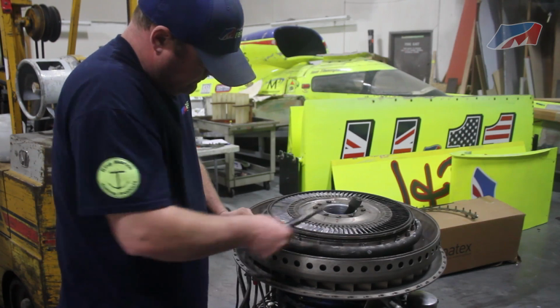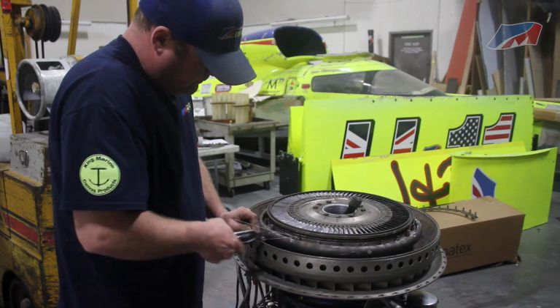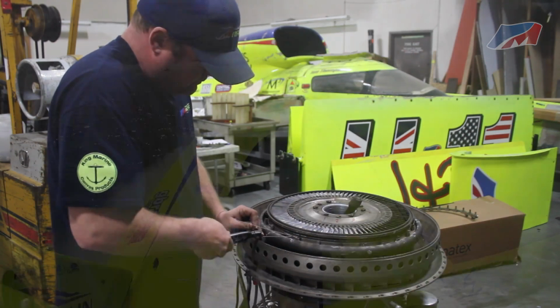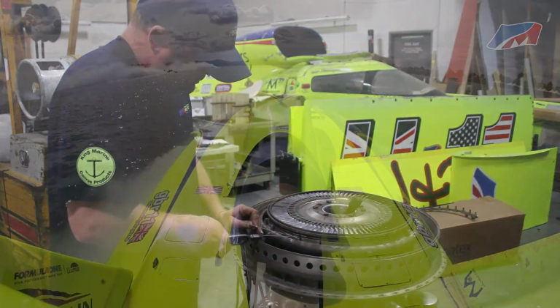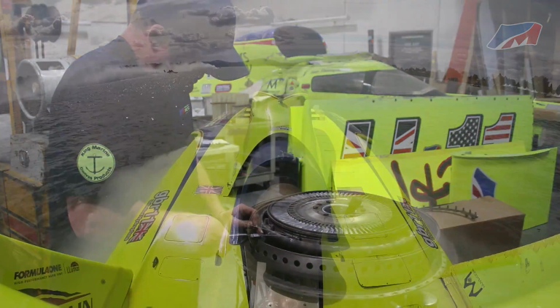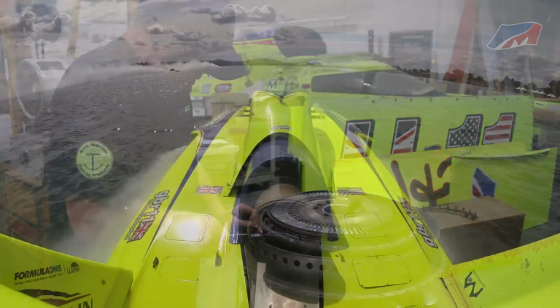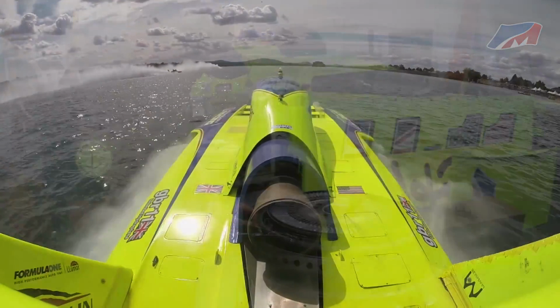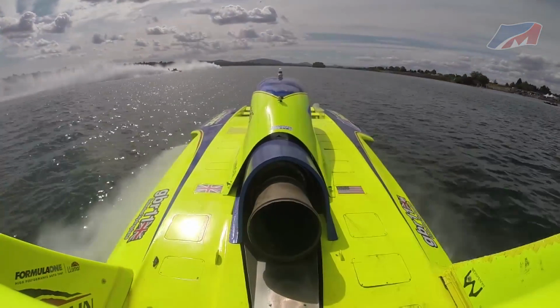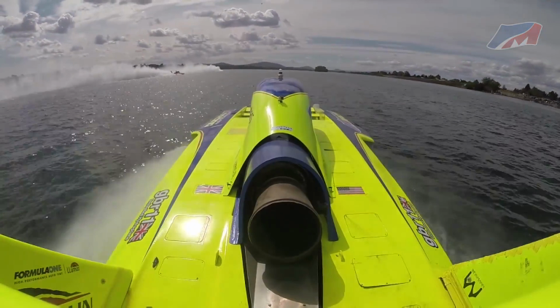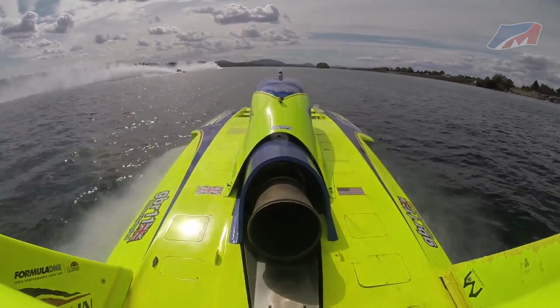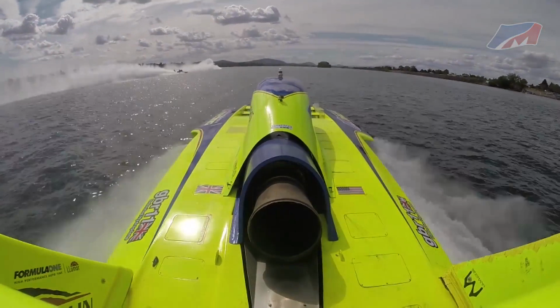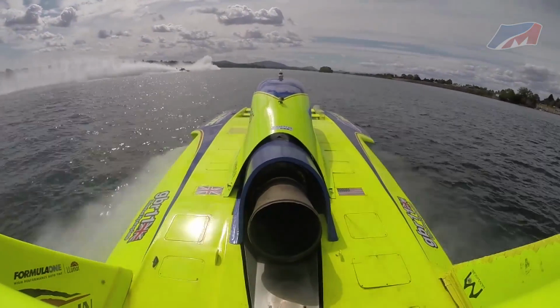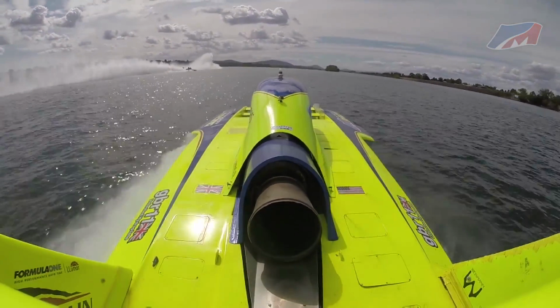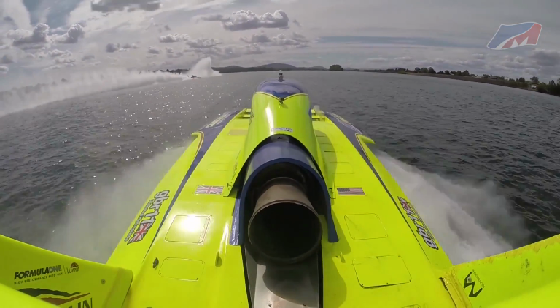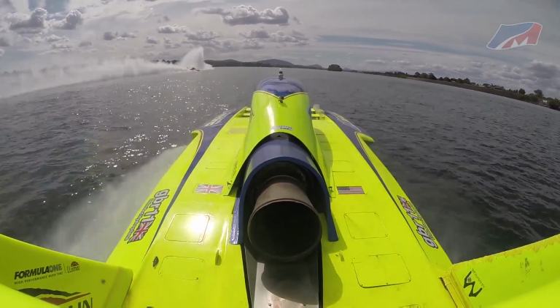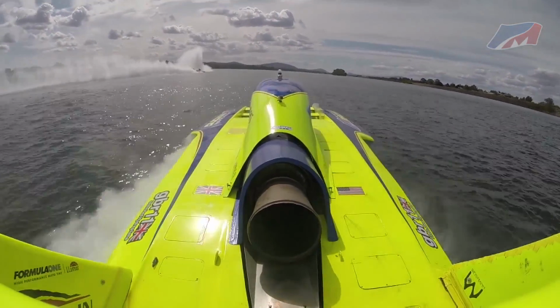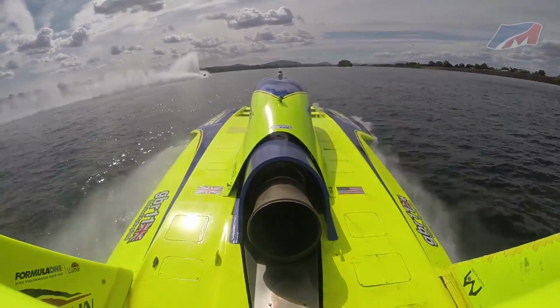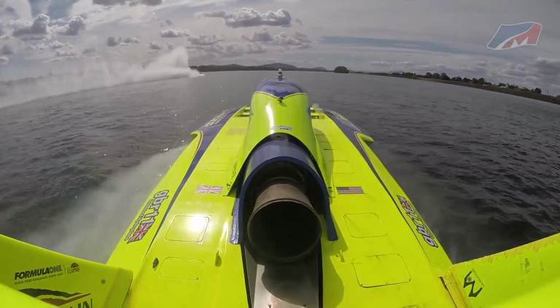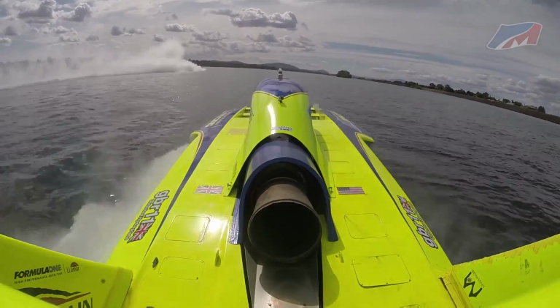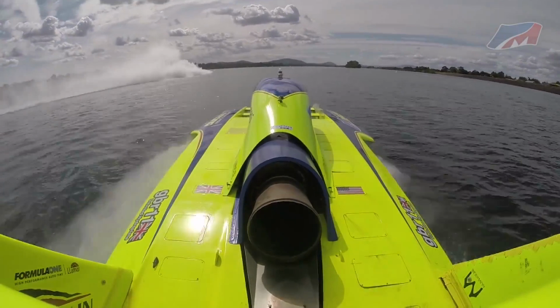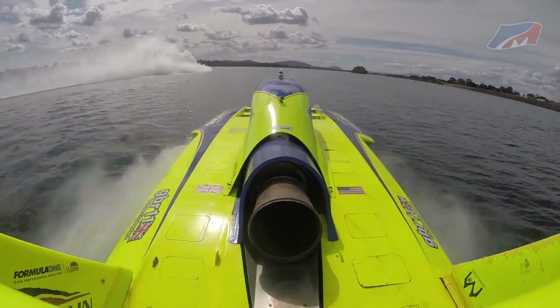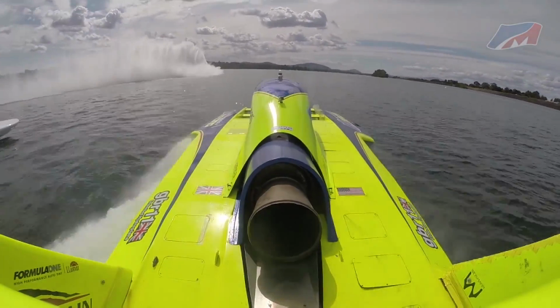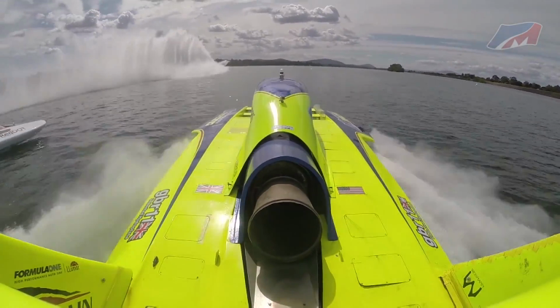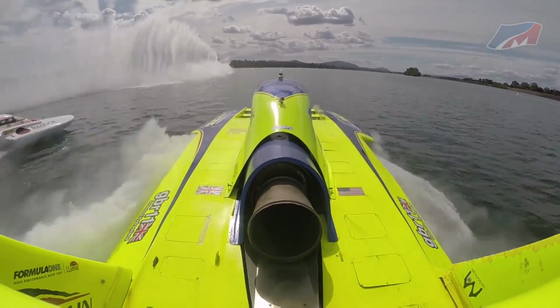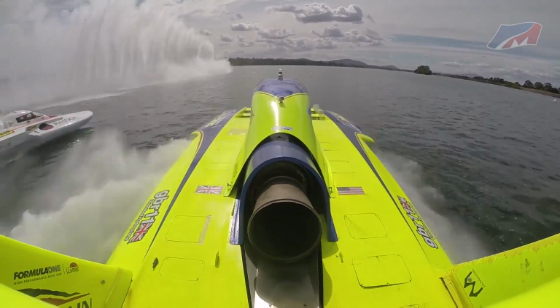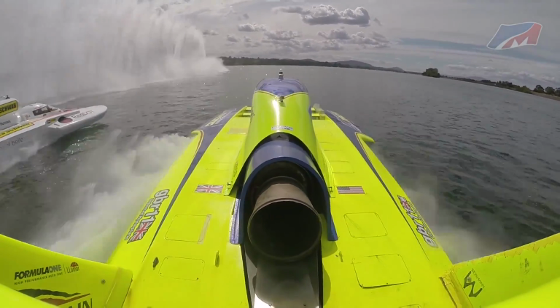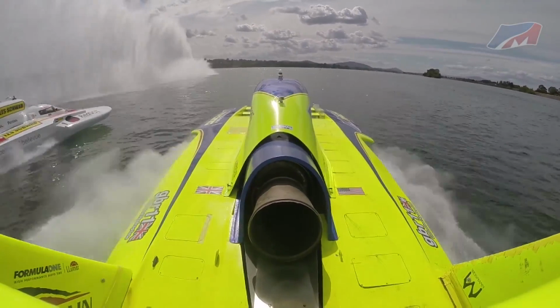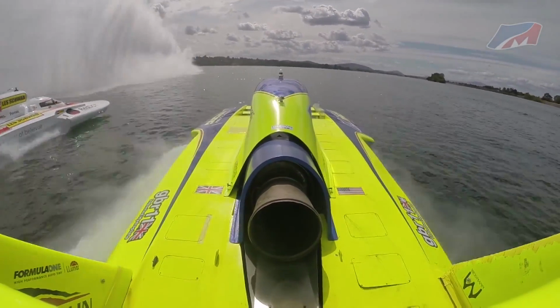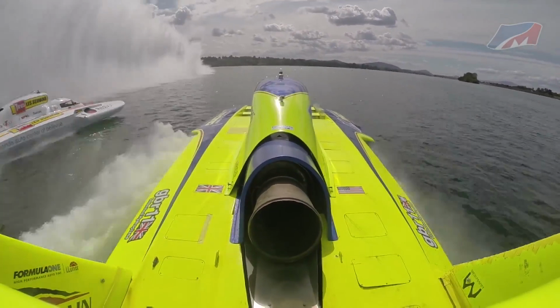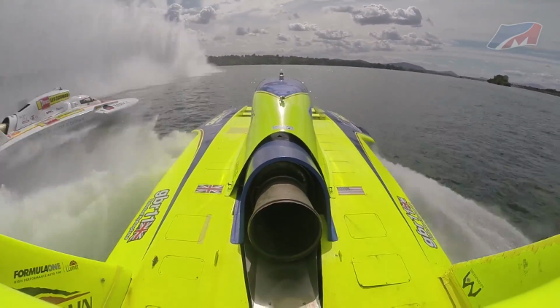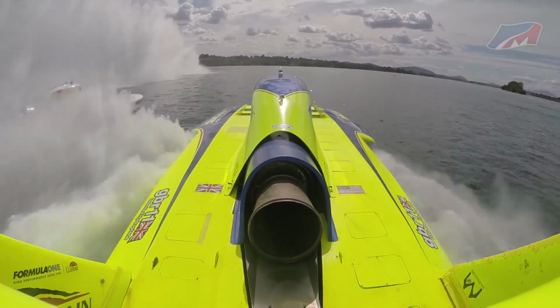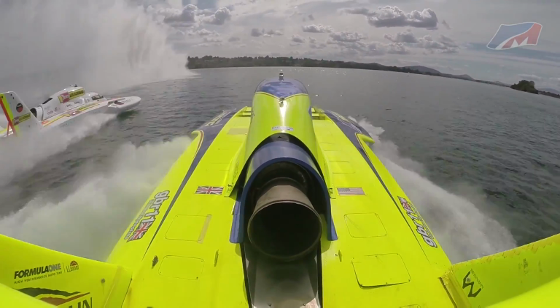The Peters Ma race team continues to get ready for the 2016 unlimited hydroplane race season. Watch for the next episode.